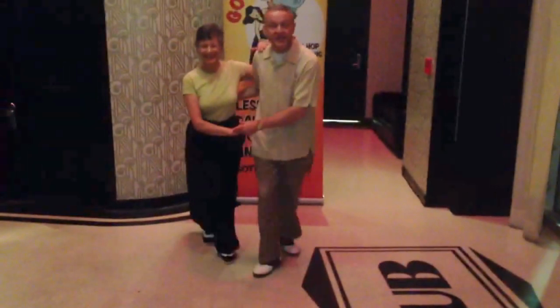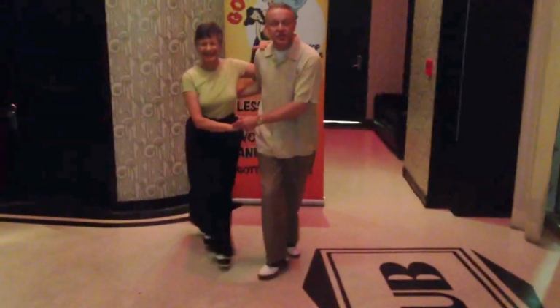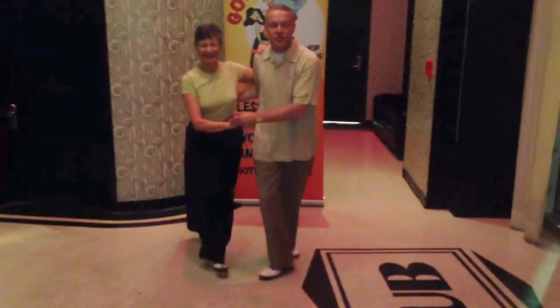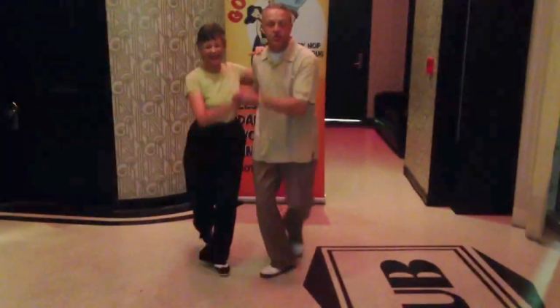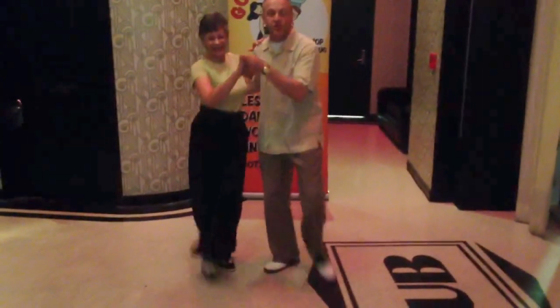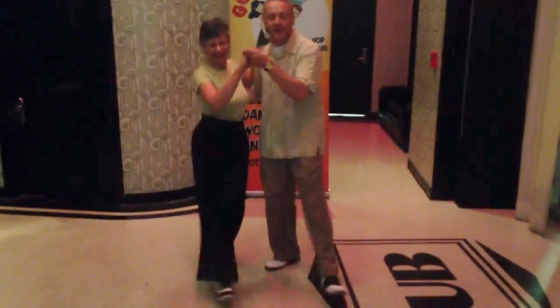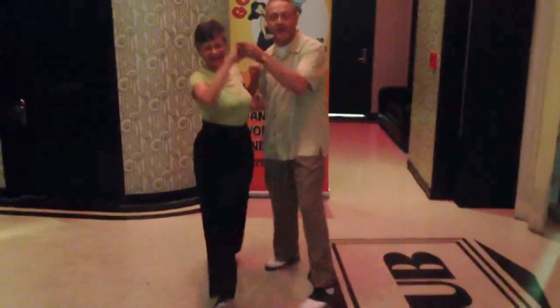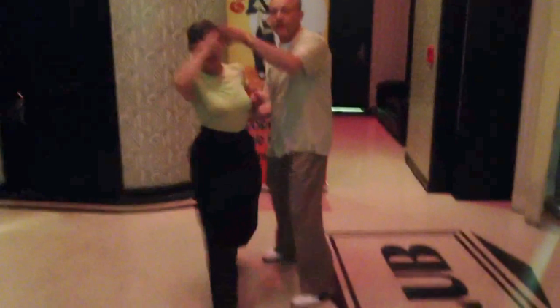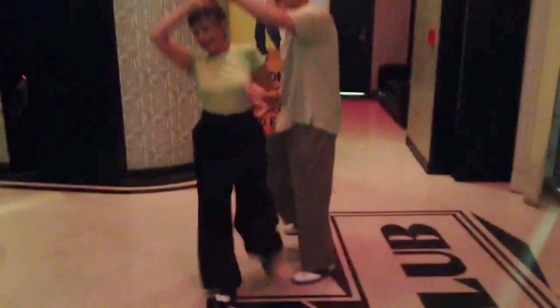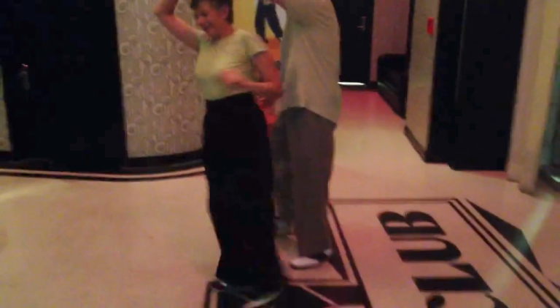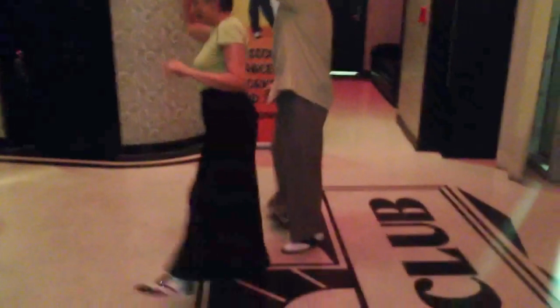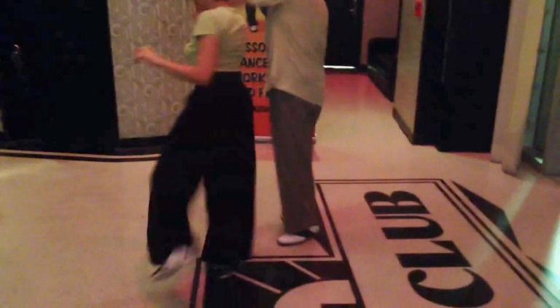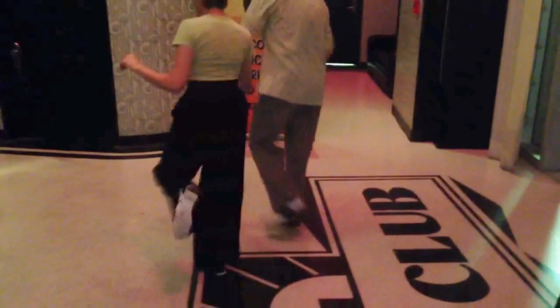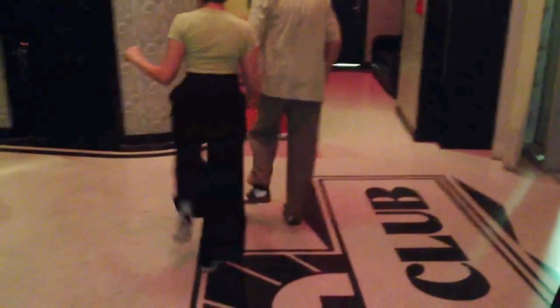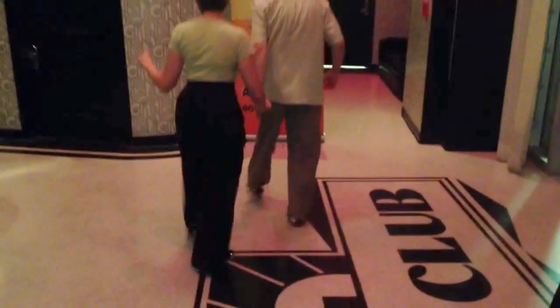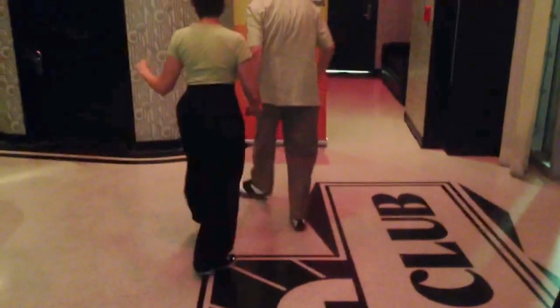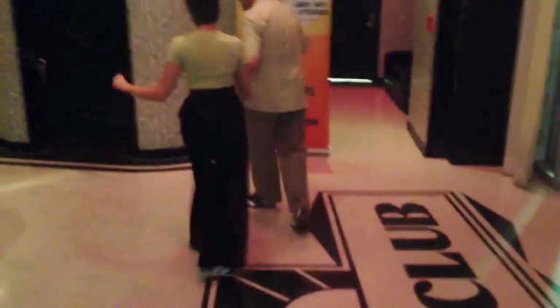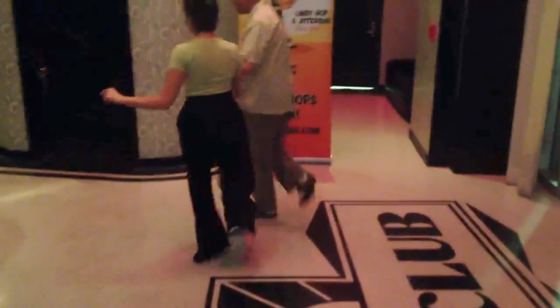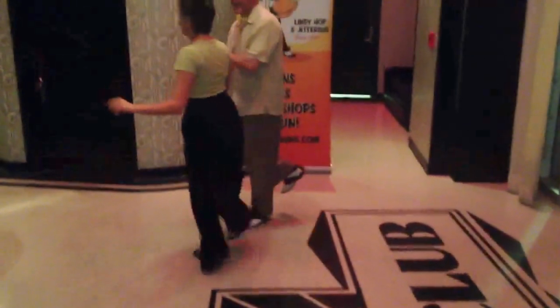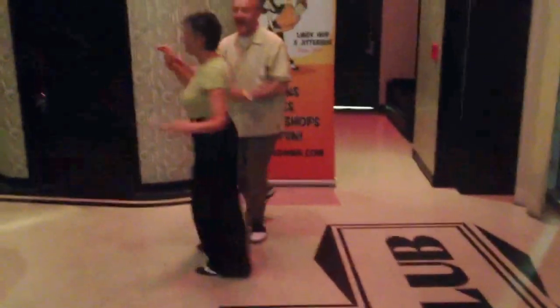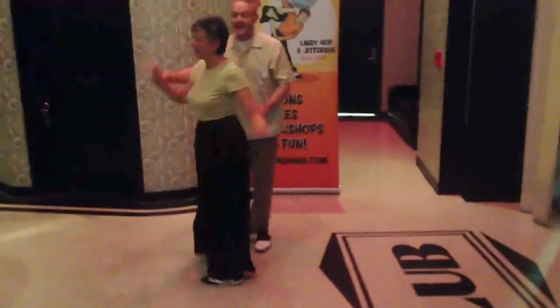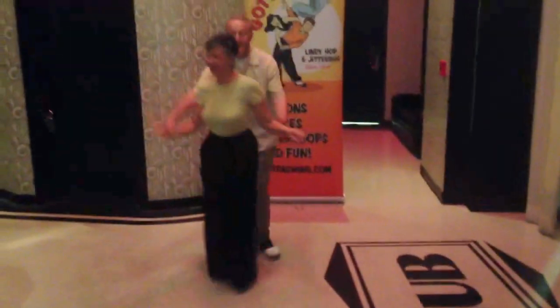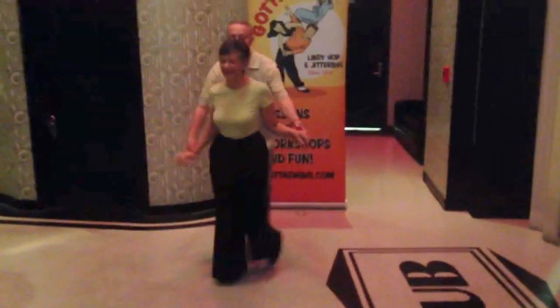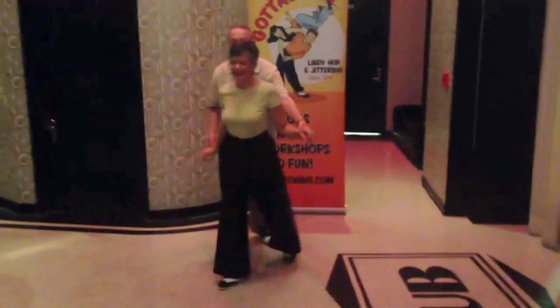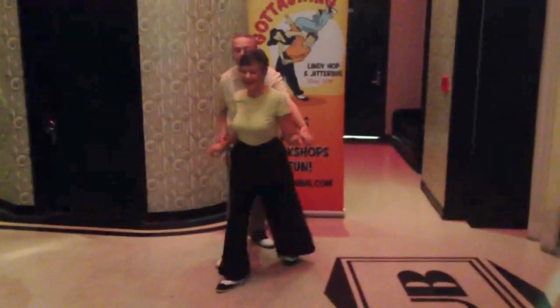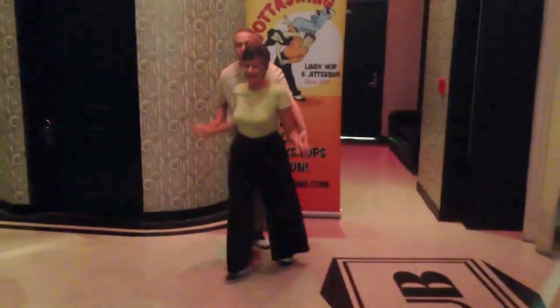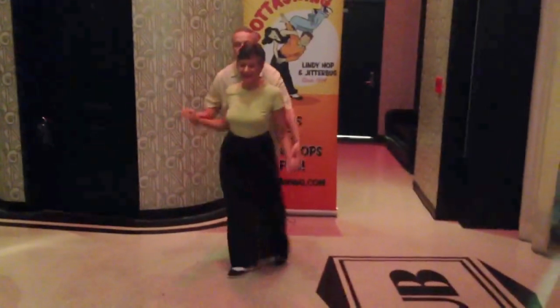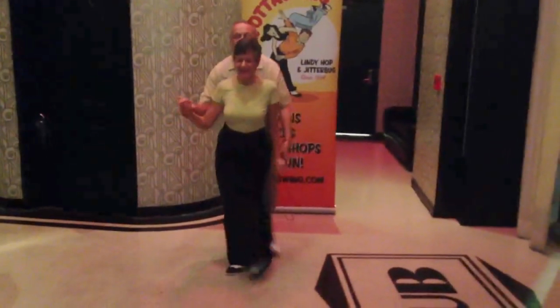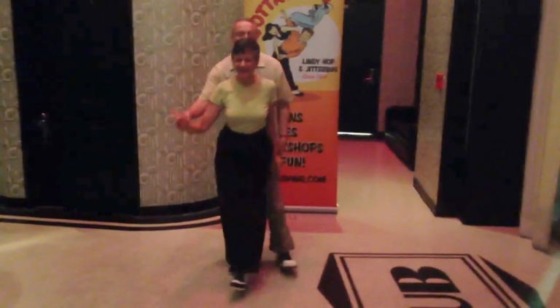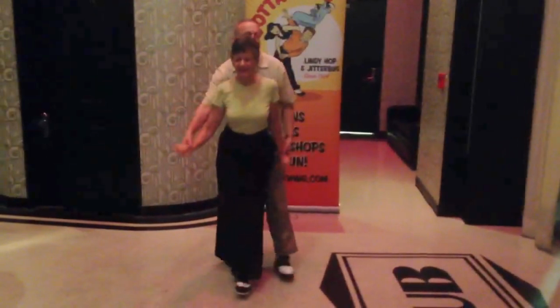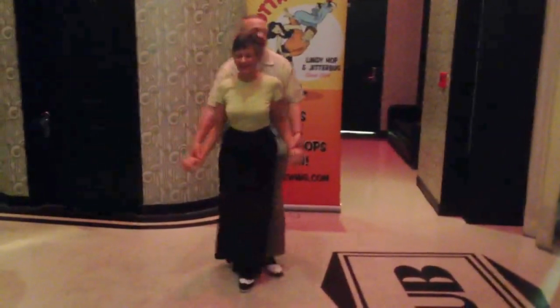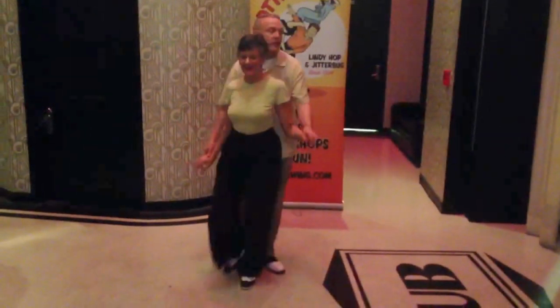S-turn. 3, 4, 5, 6, 7, 8, 9, 10. 1, 2, 3, 4.